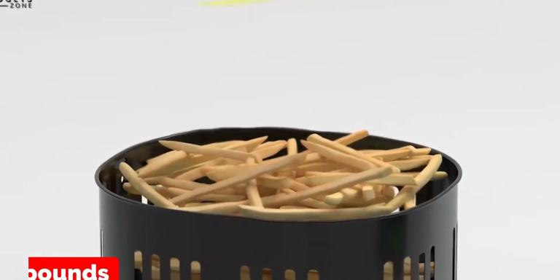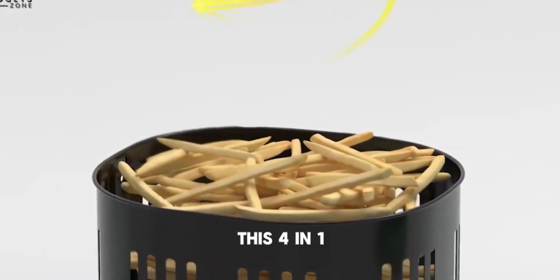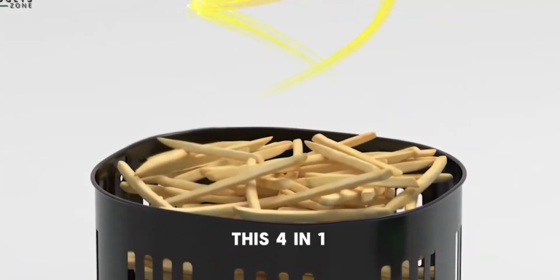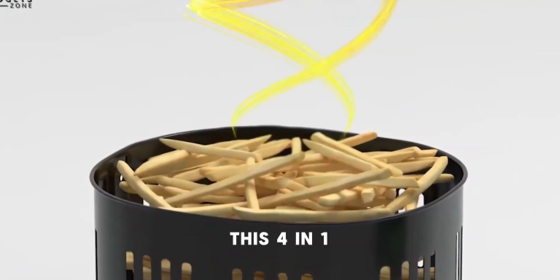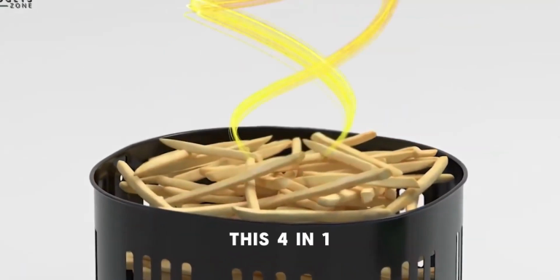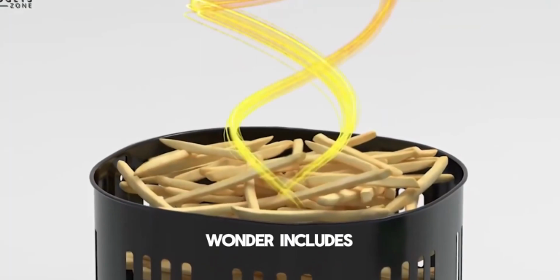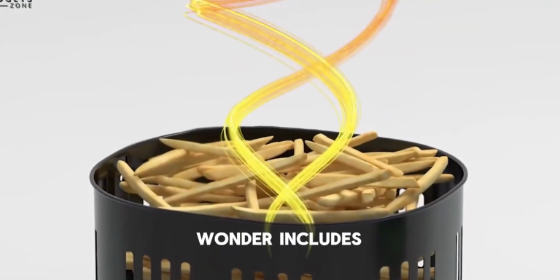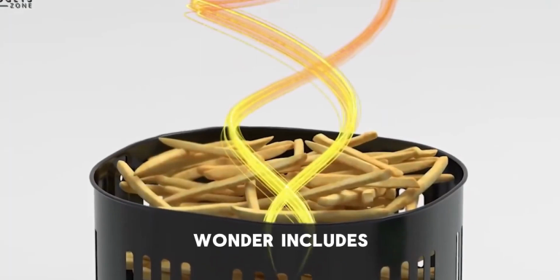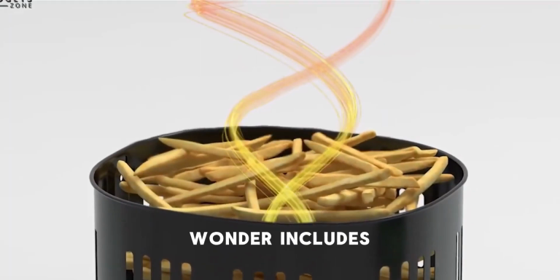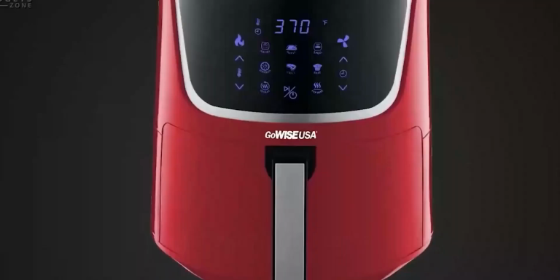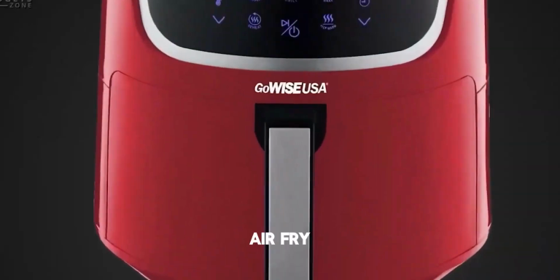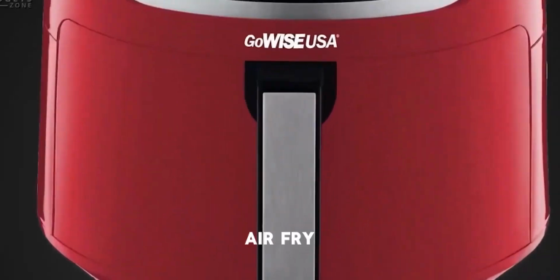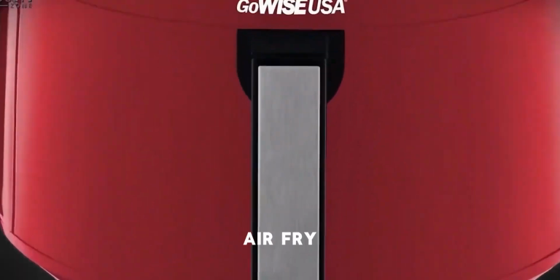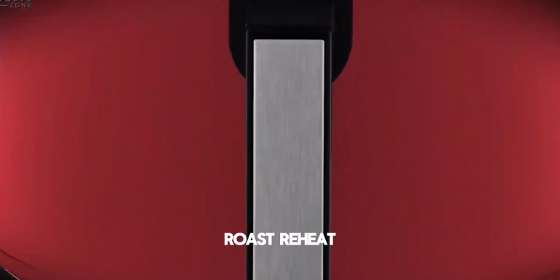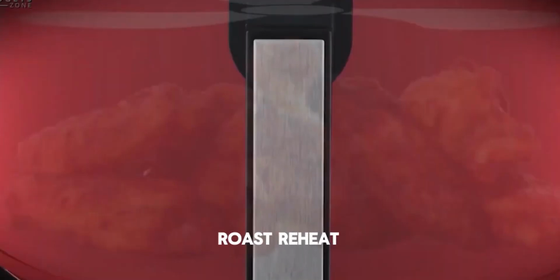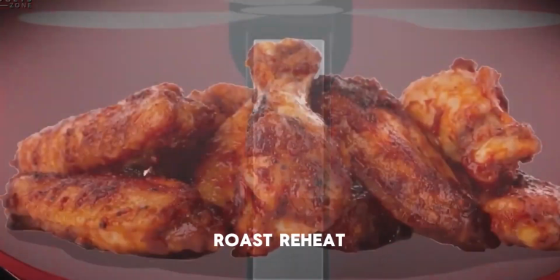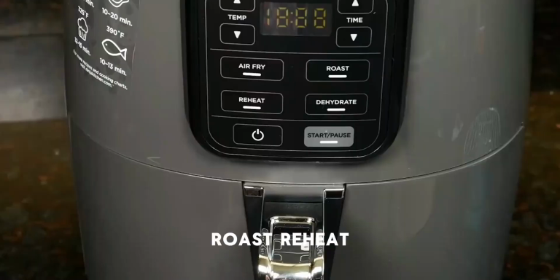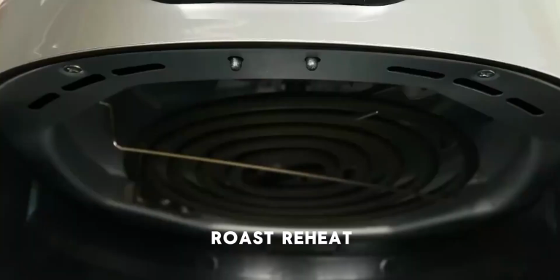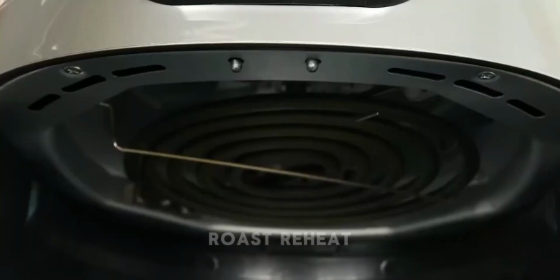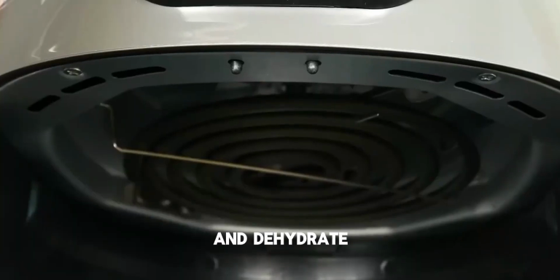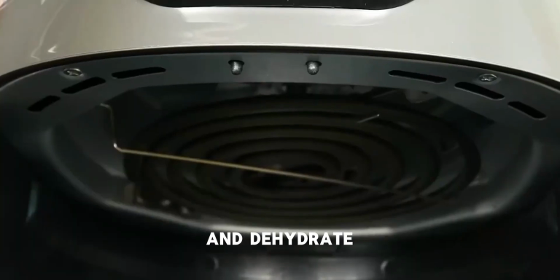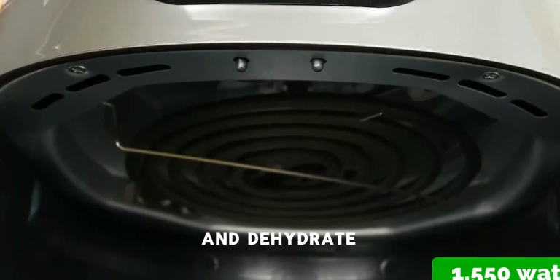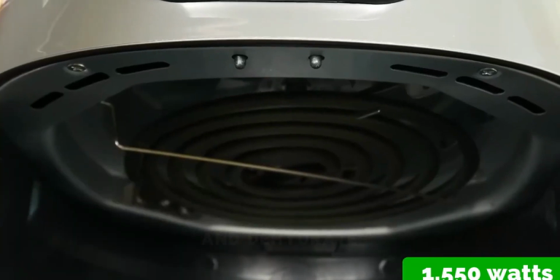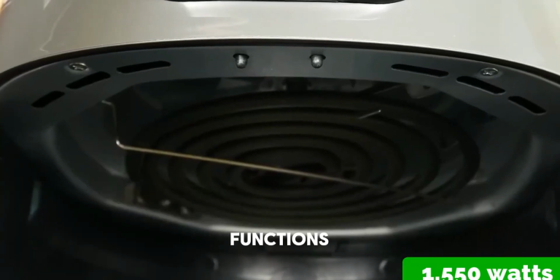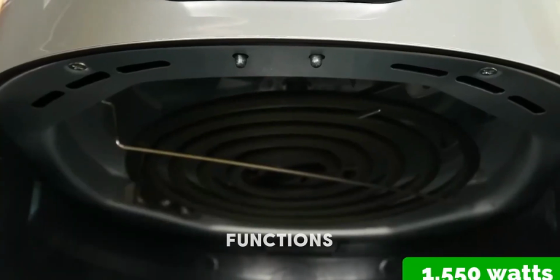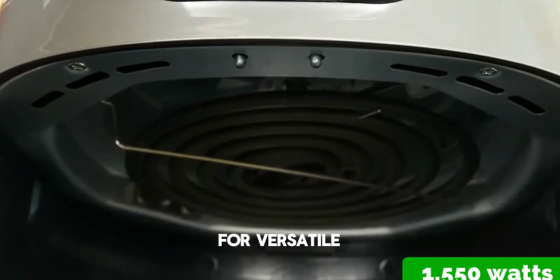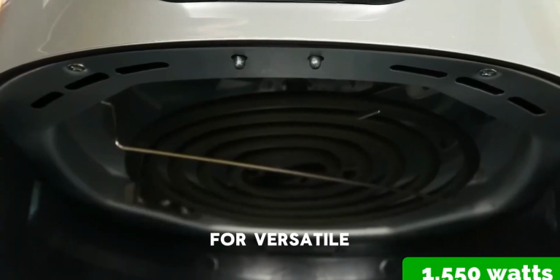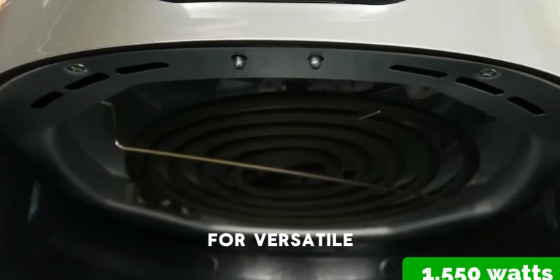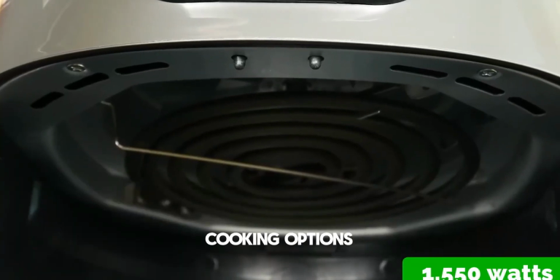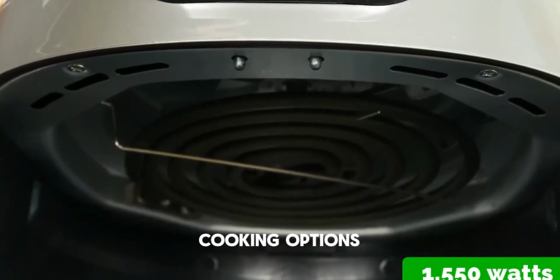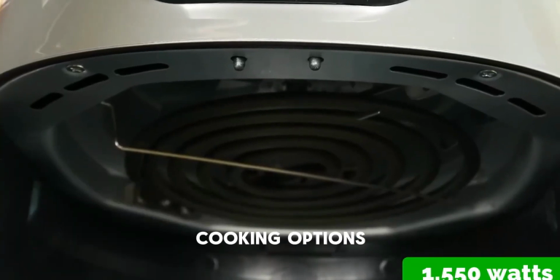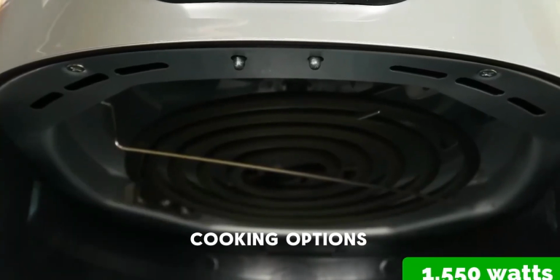This four-in-one wonder includes air fry, roast, reheat, and dehydrate functions for versatile cooking options.